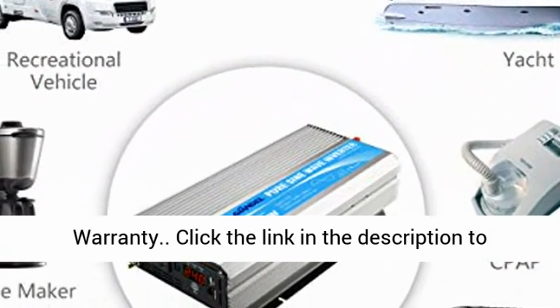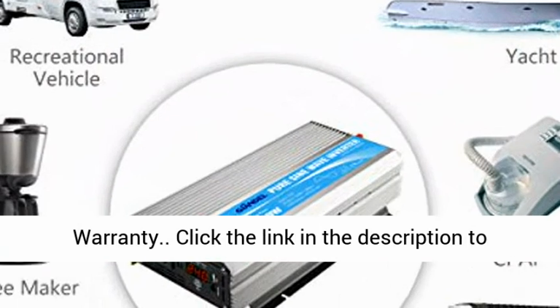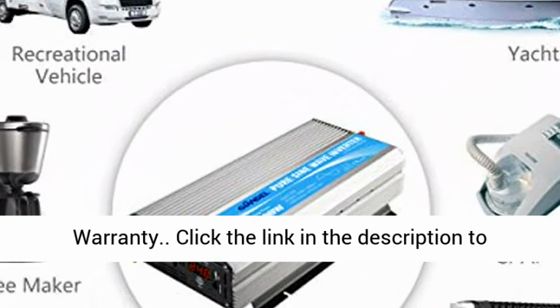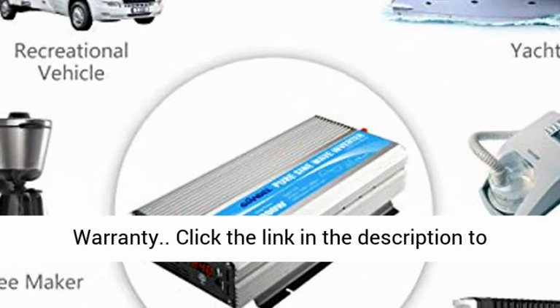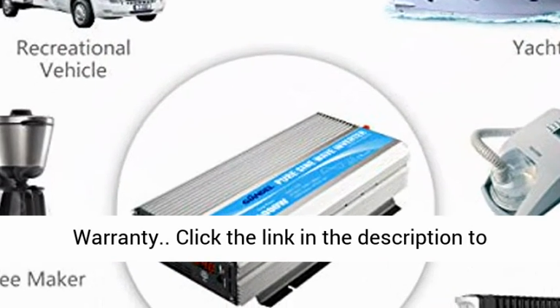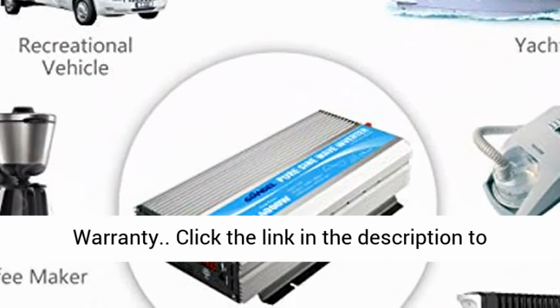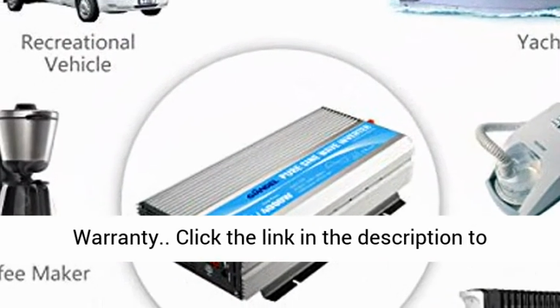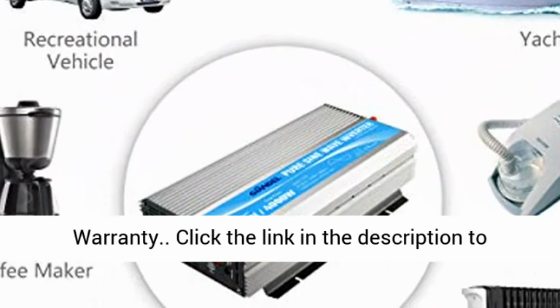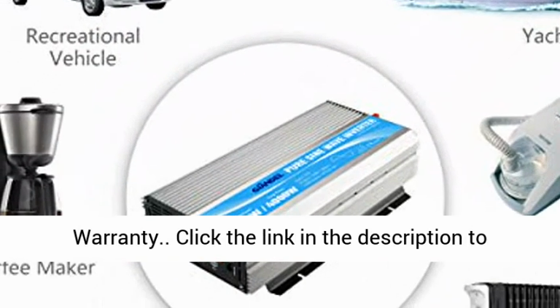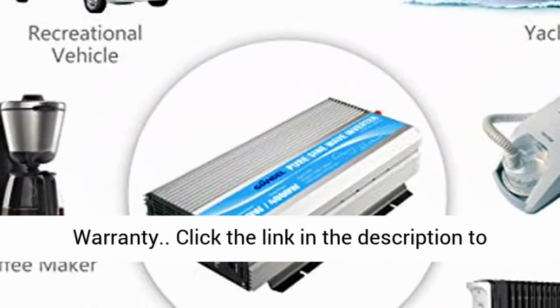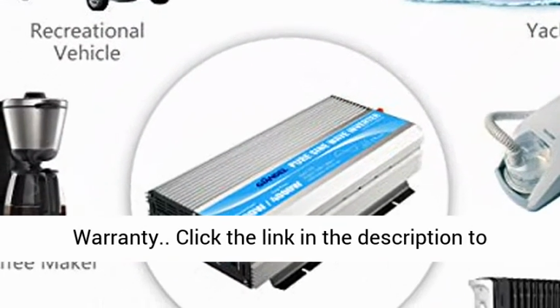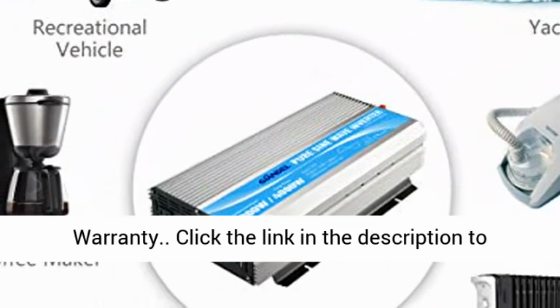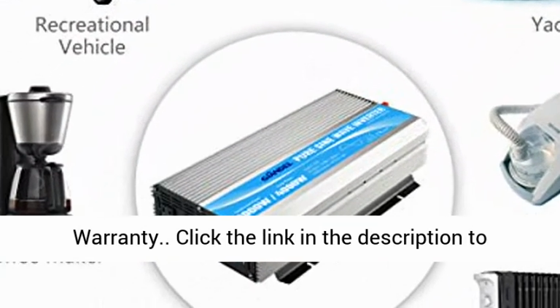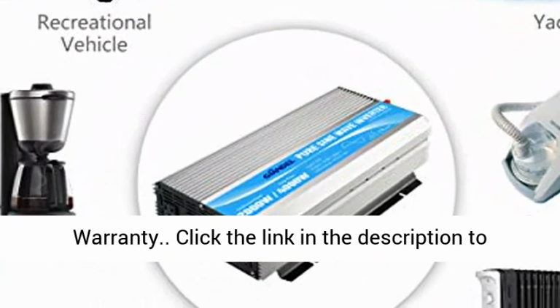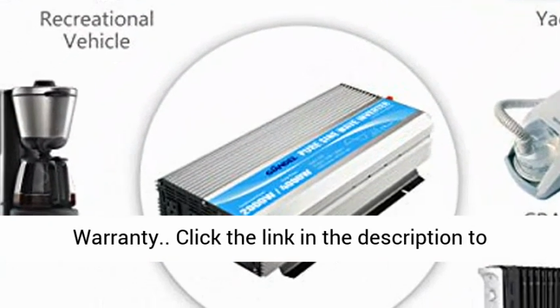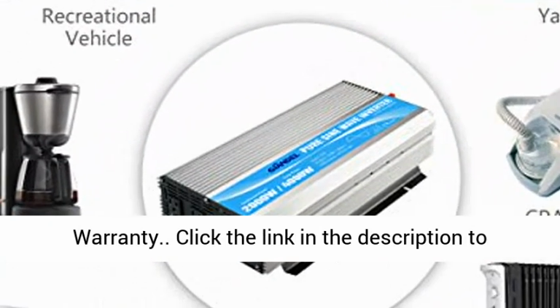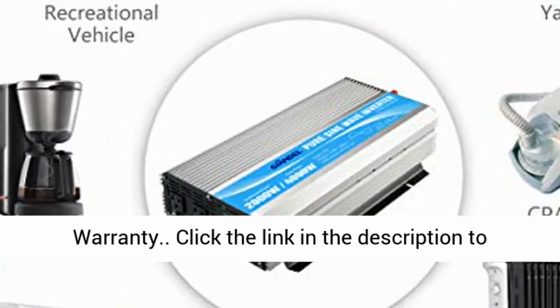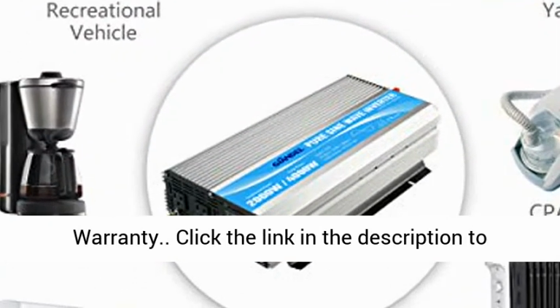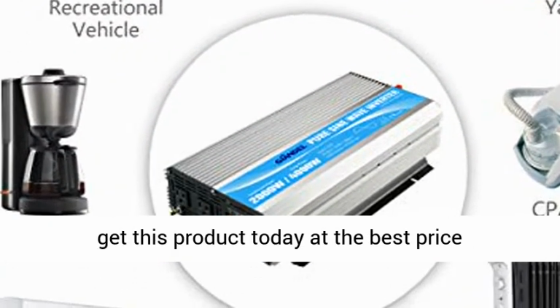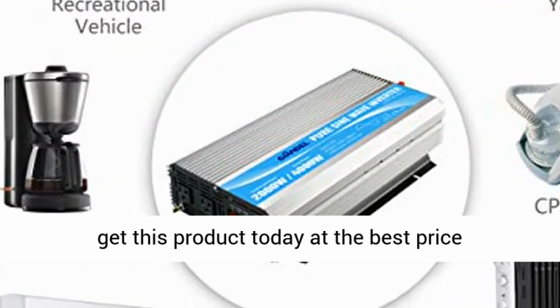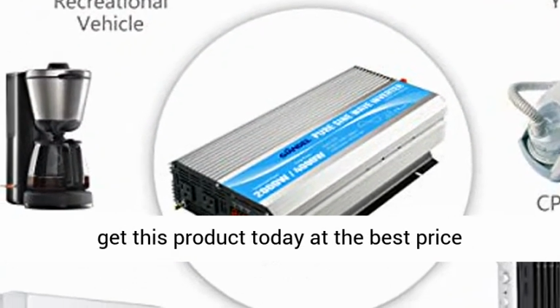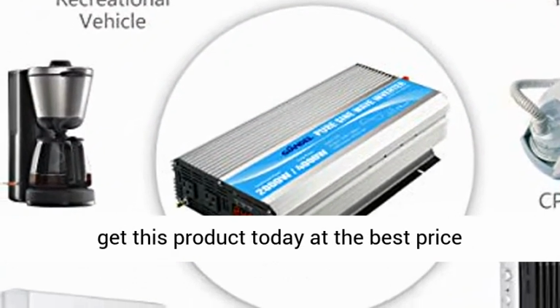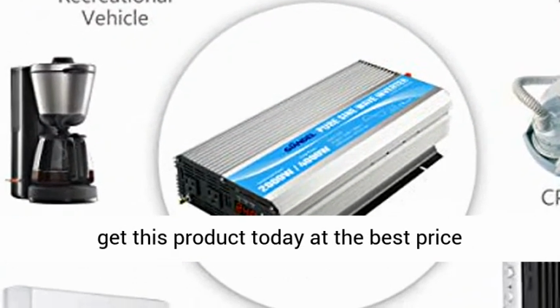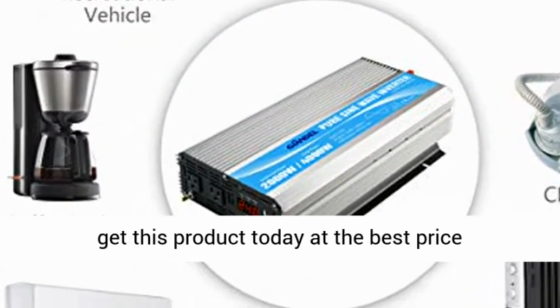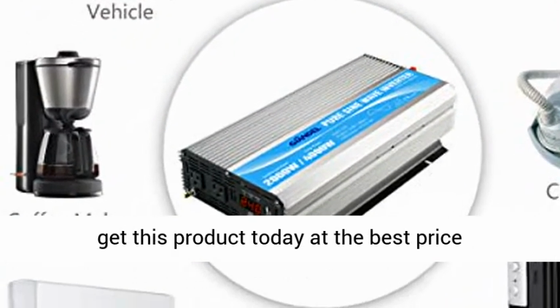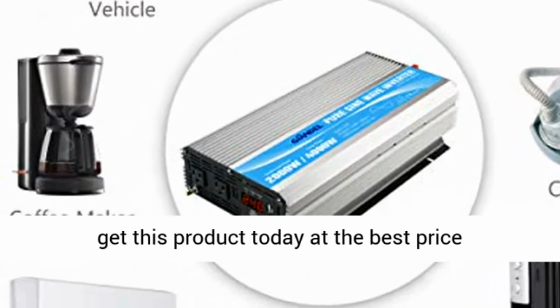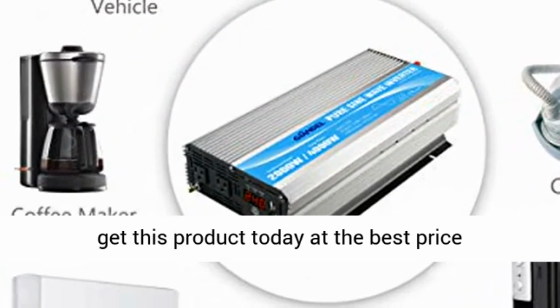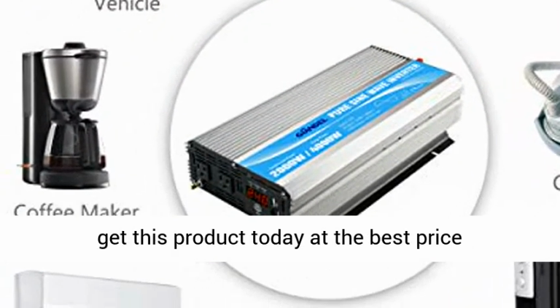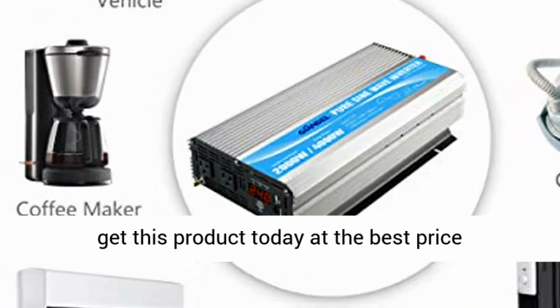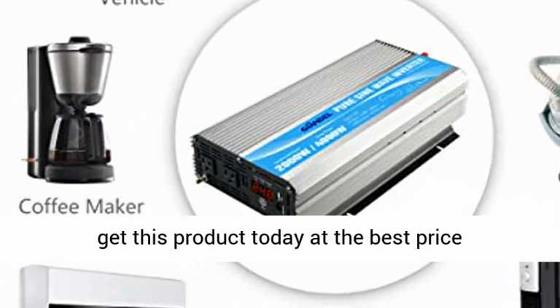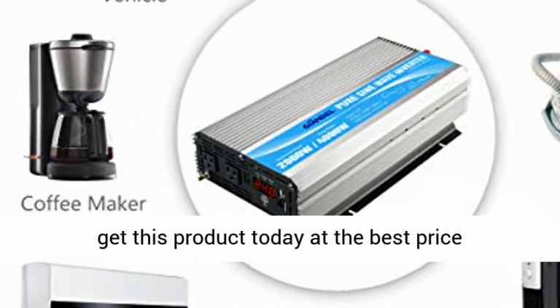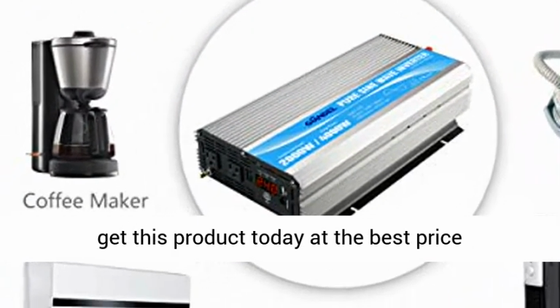18 Months Warranty. Click the link in the description to get this product today at the best price.